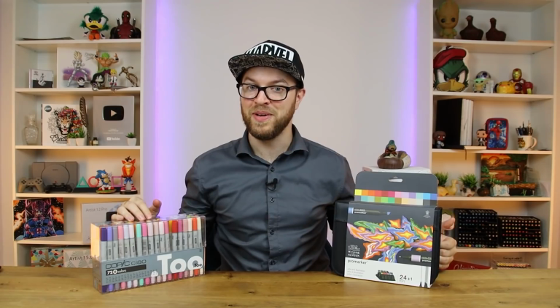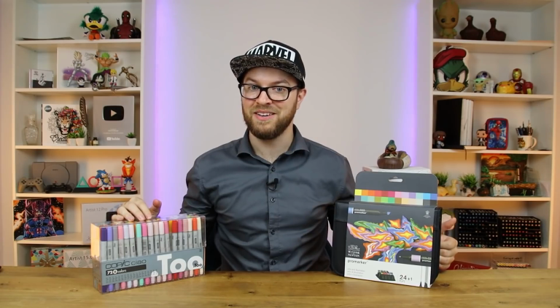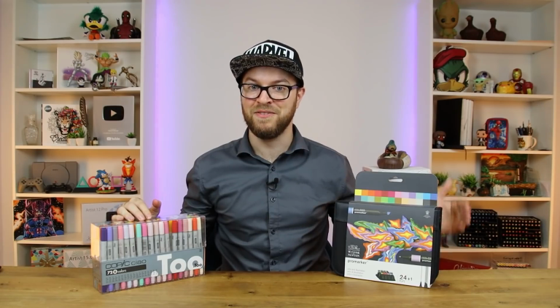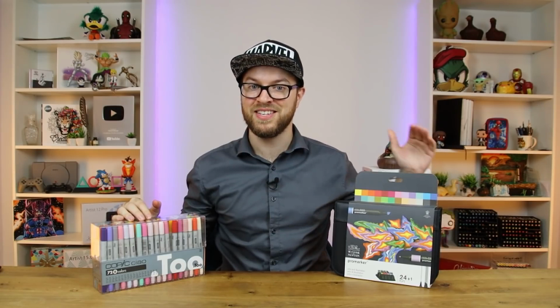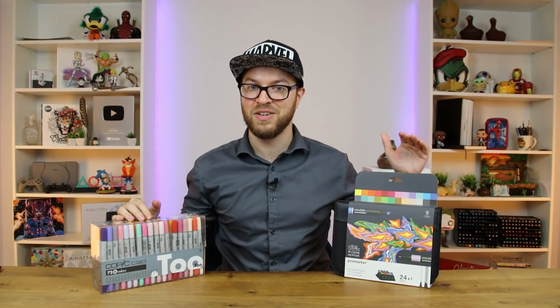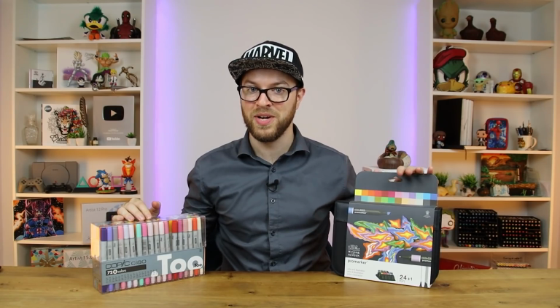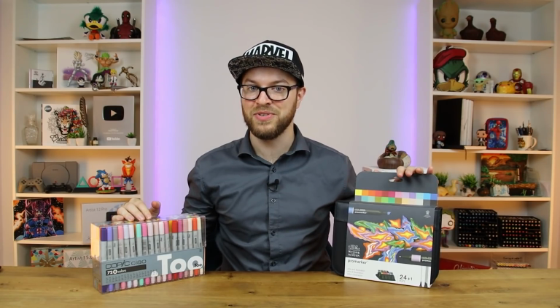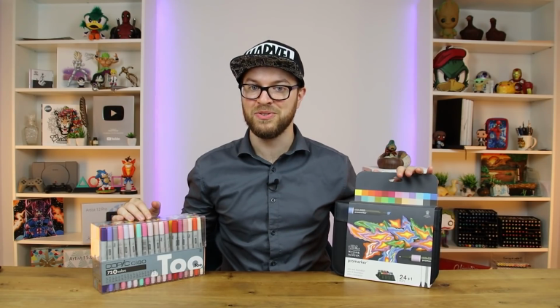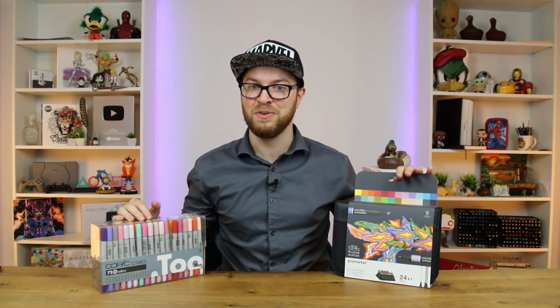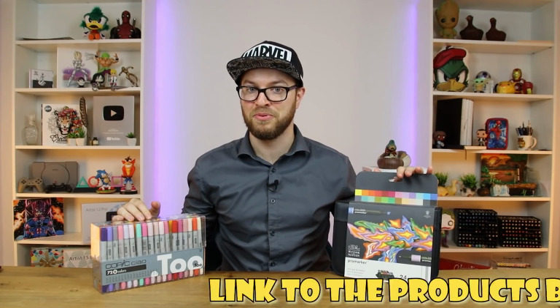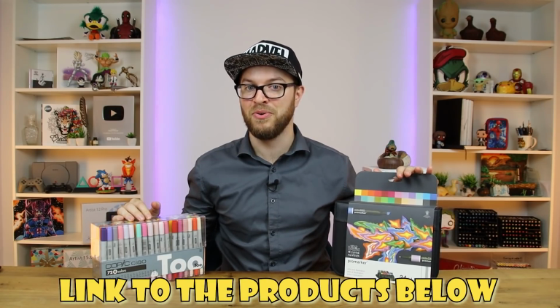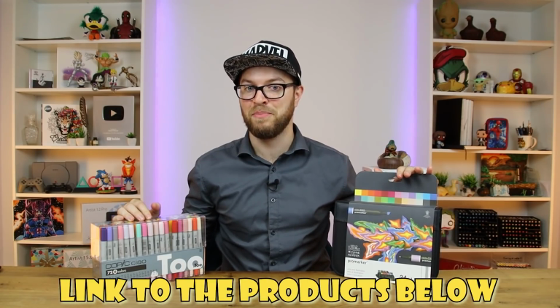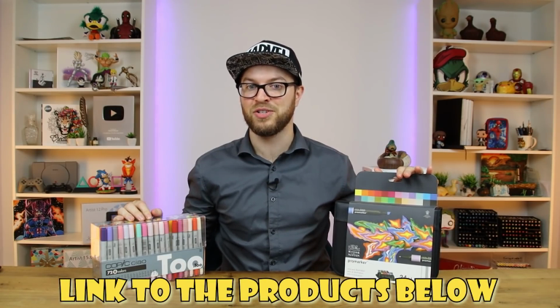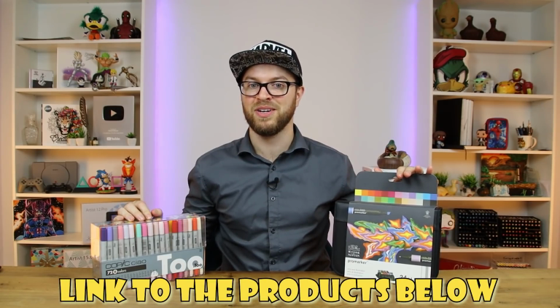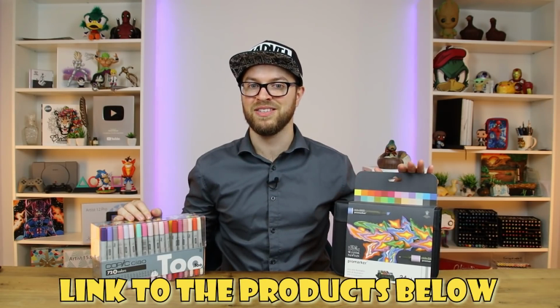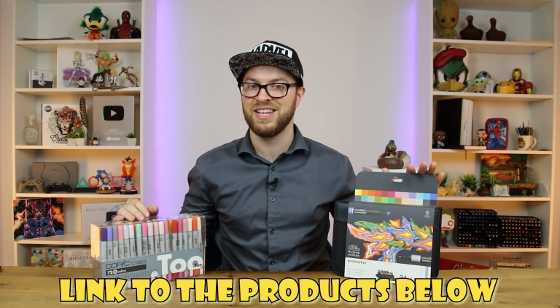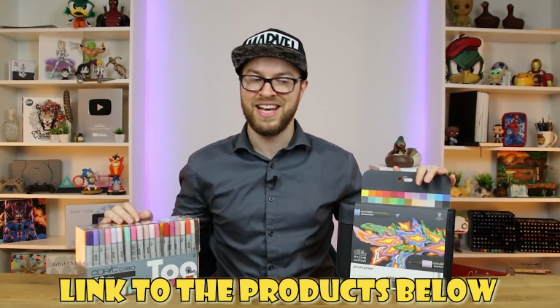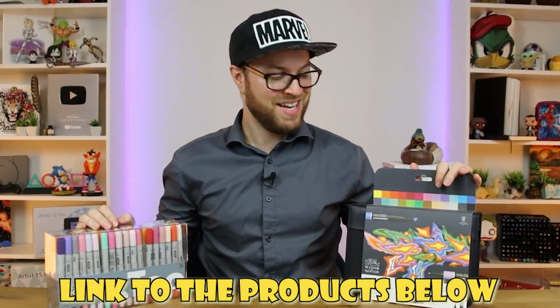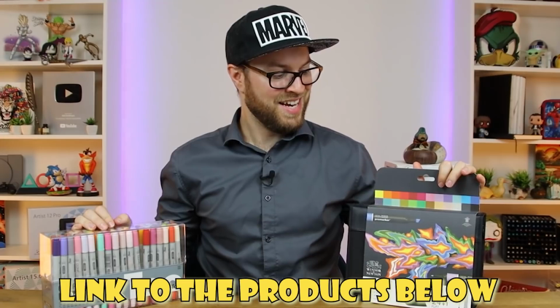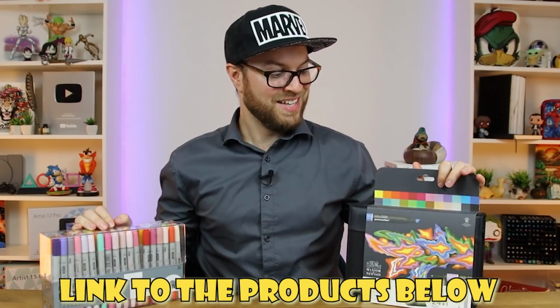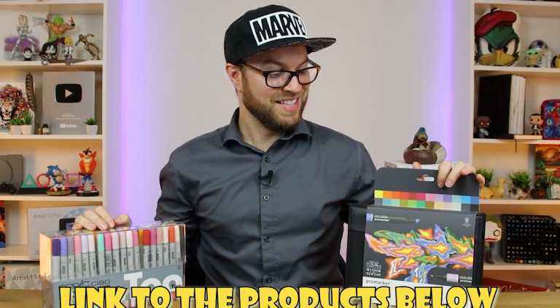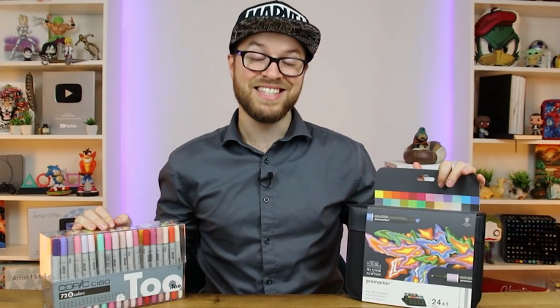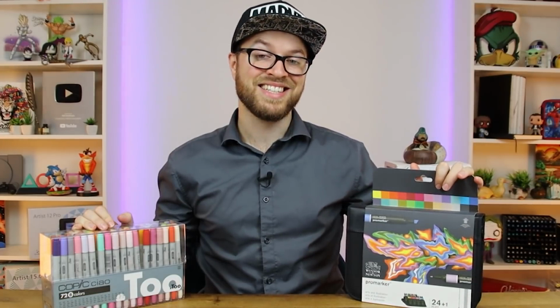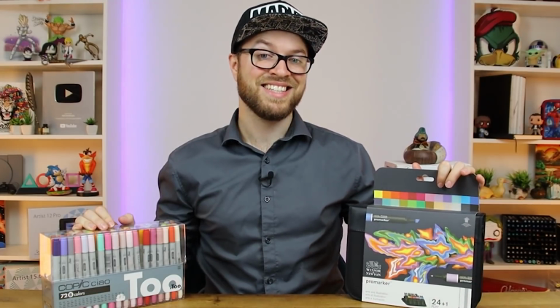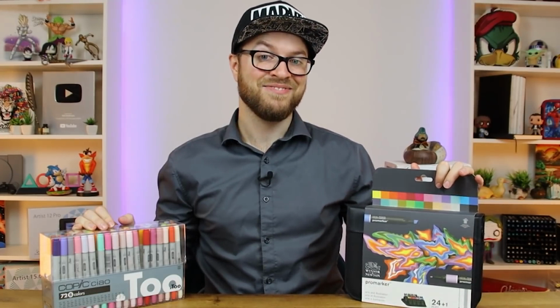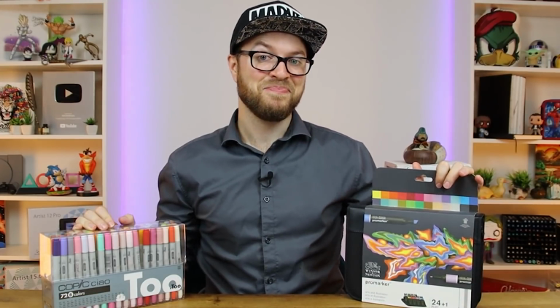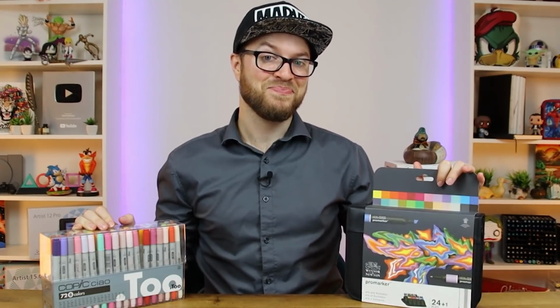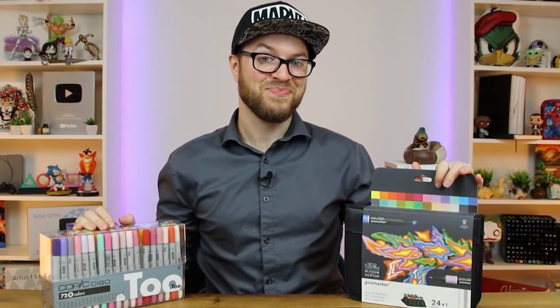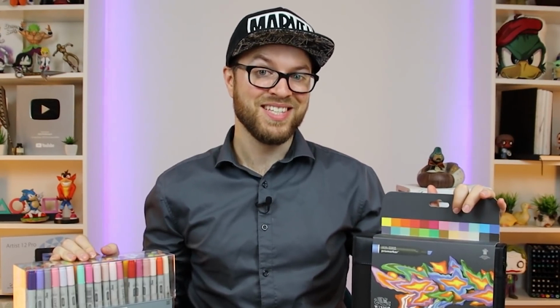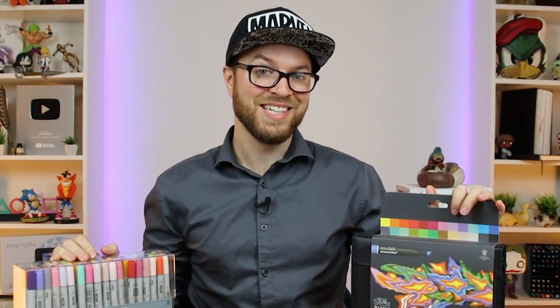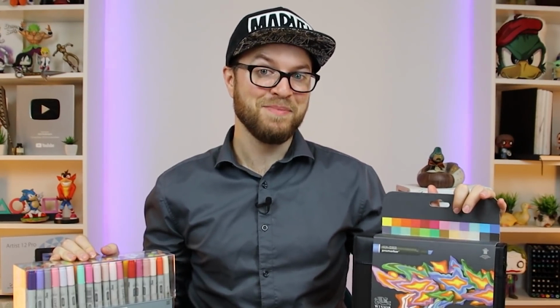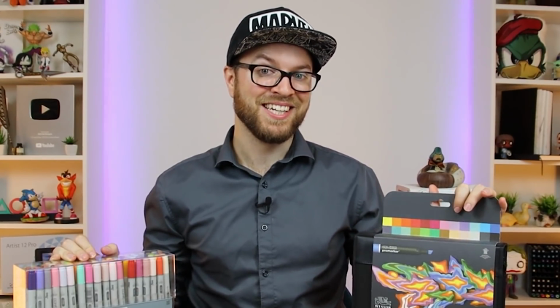Copic versus Winsor & Newton Pro and Brush Markers. This is gonna be big.